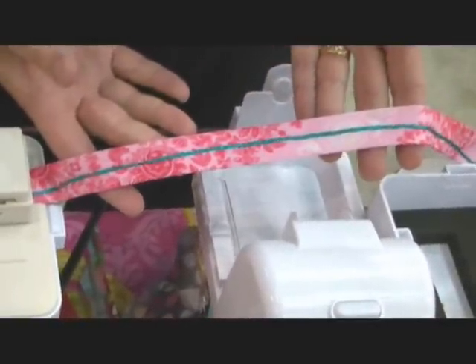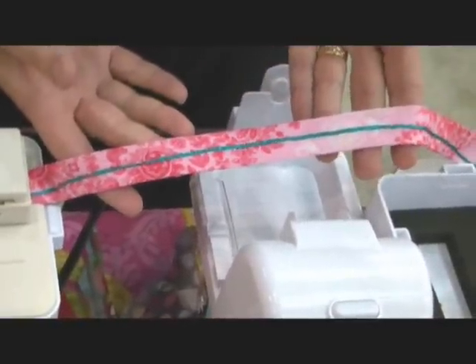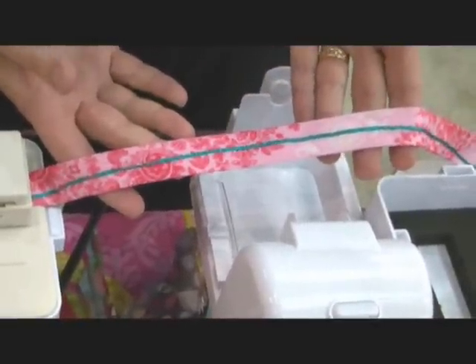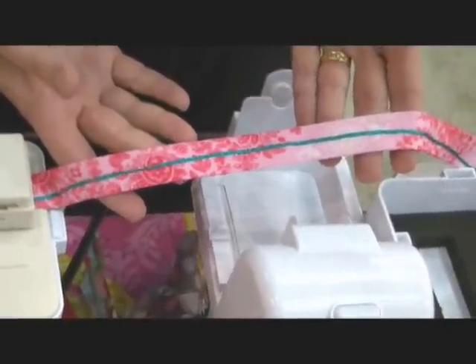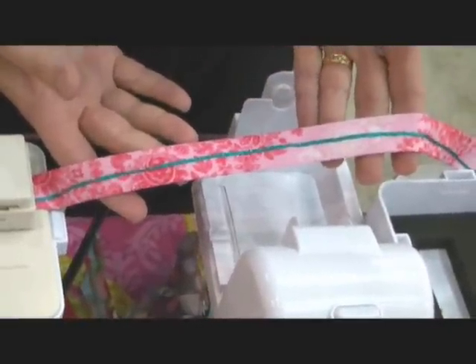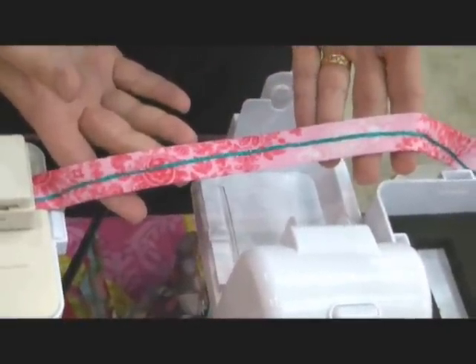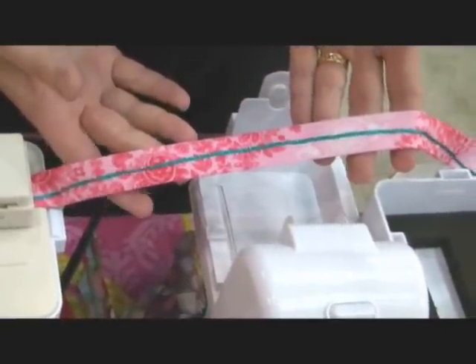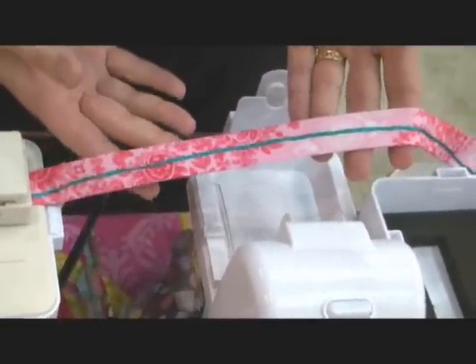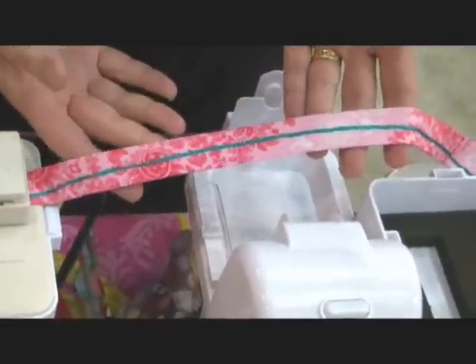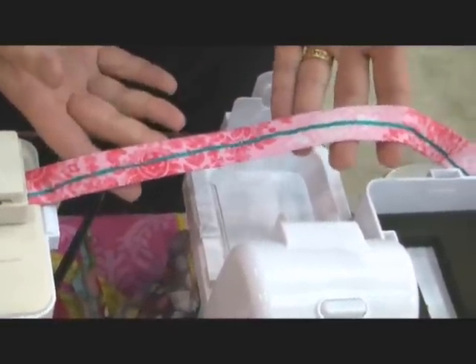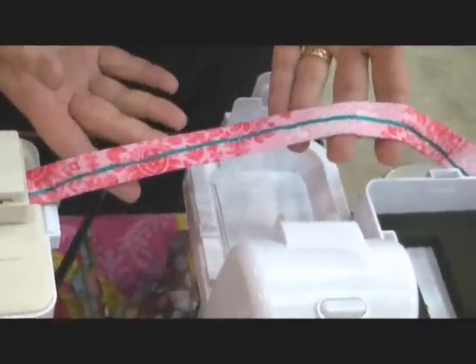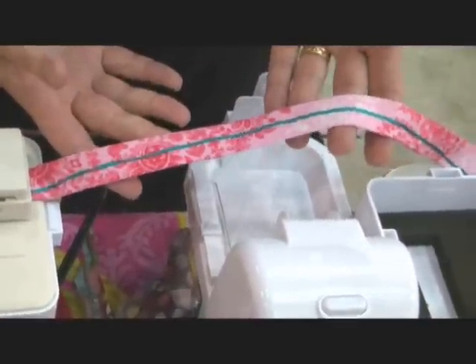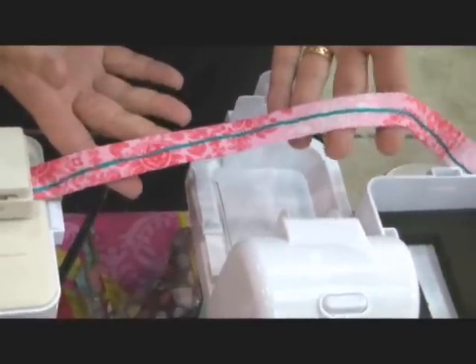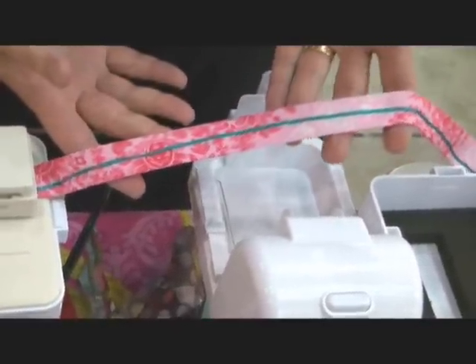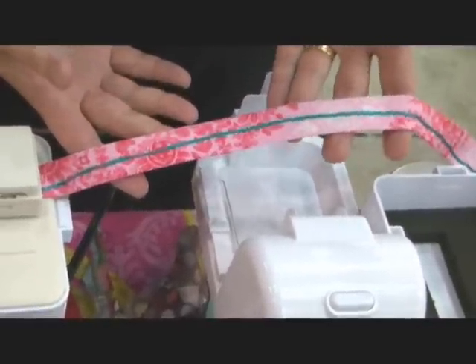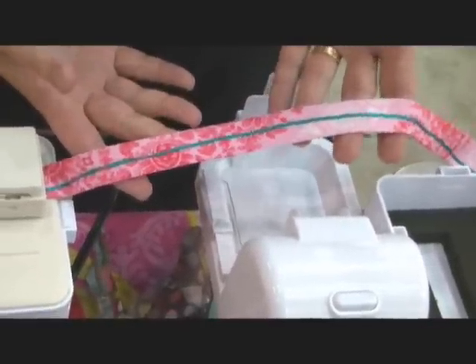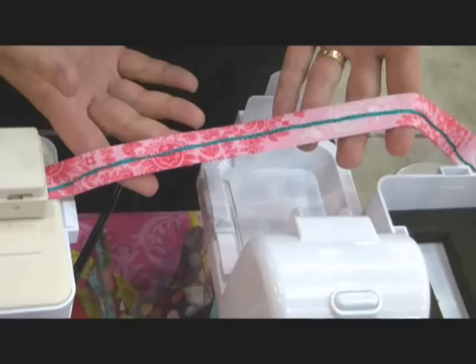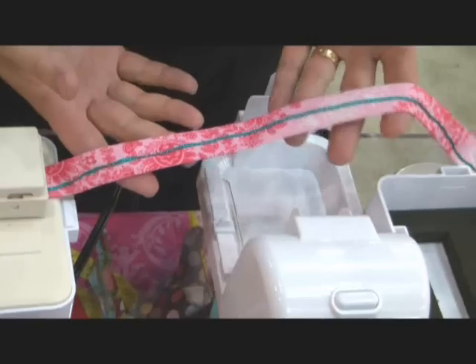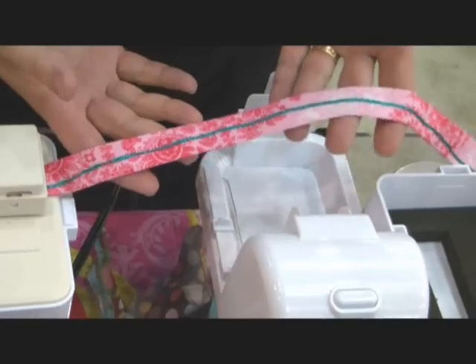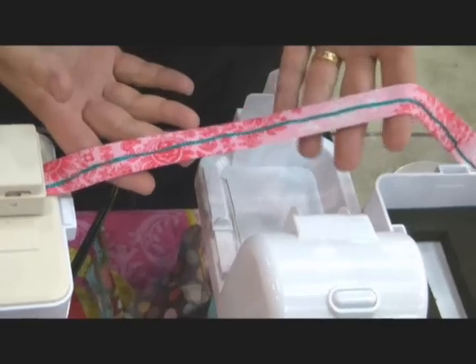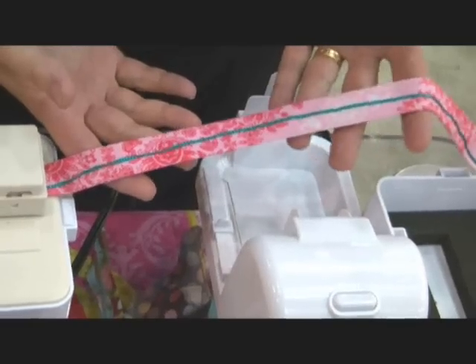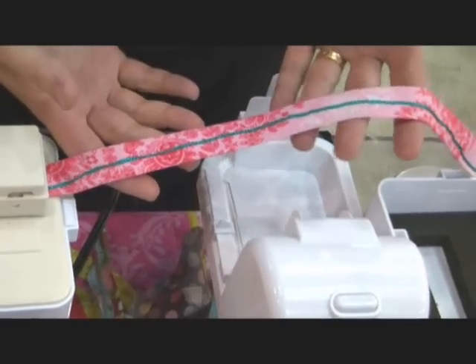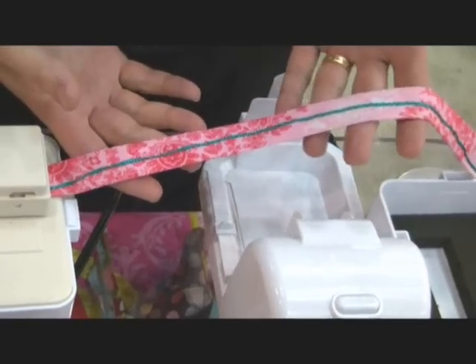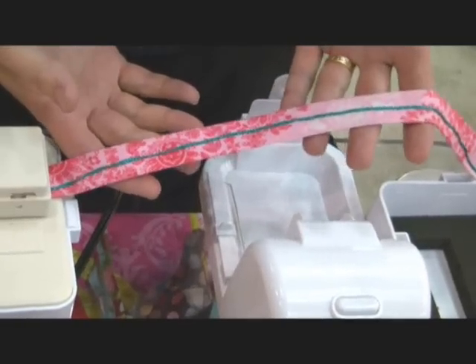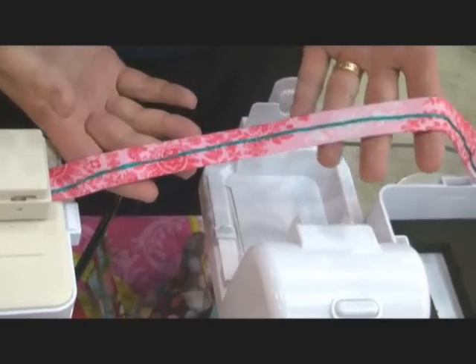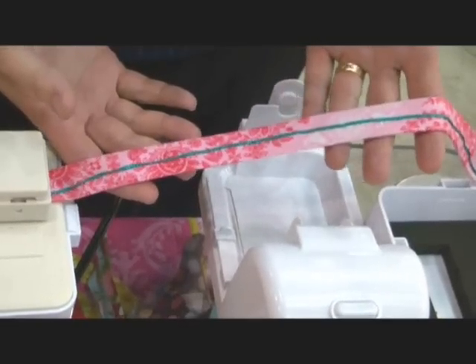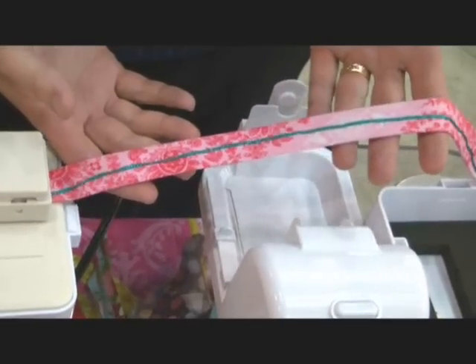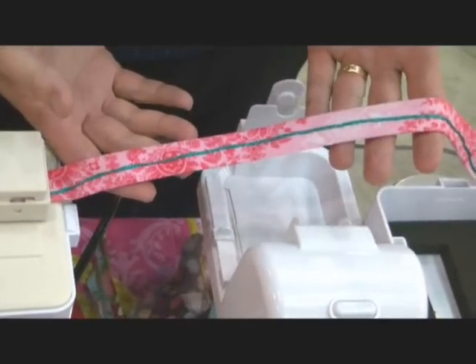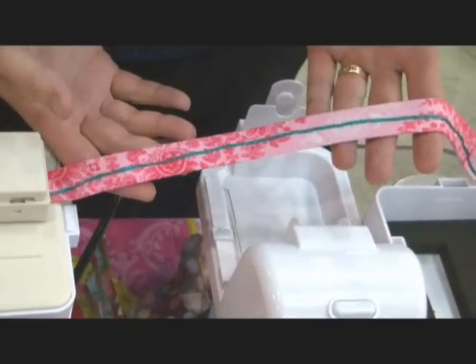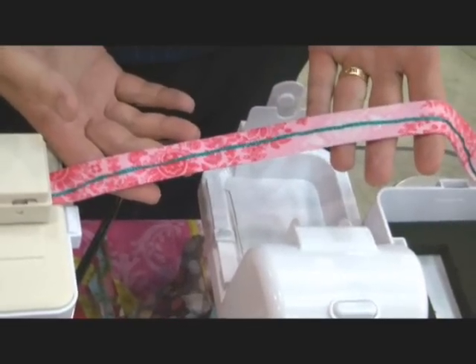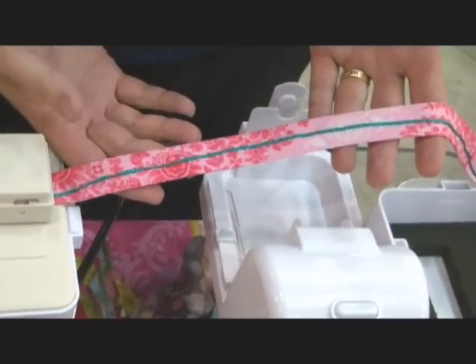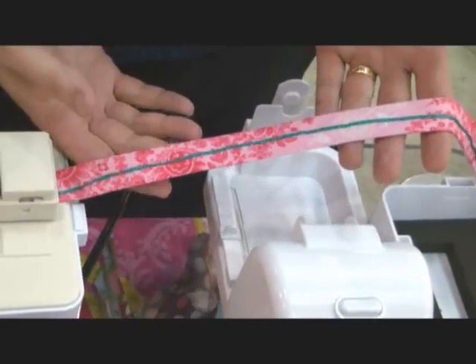What model is this? This is the bias tape machine. Okay.